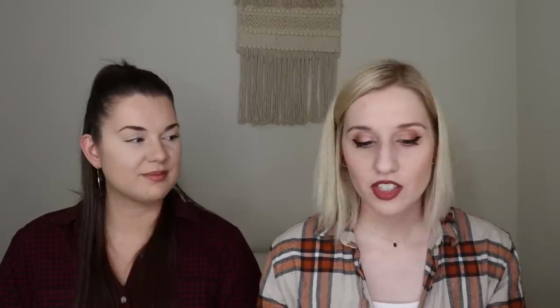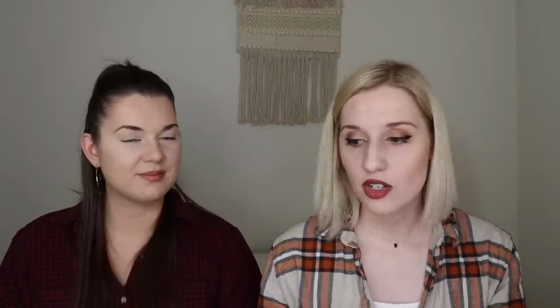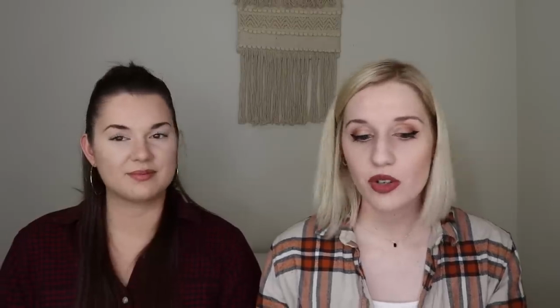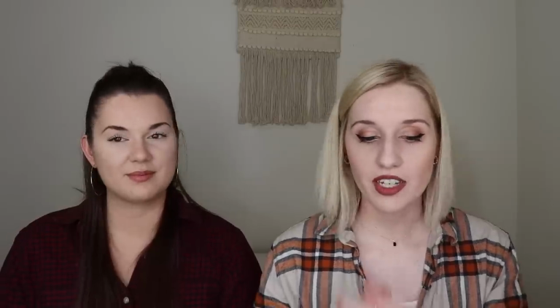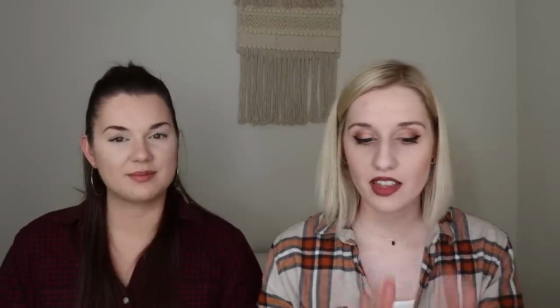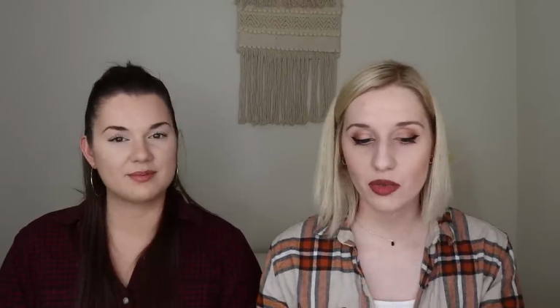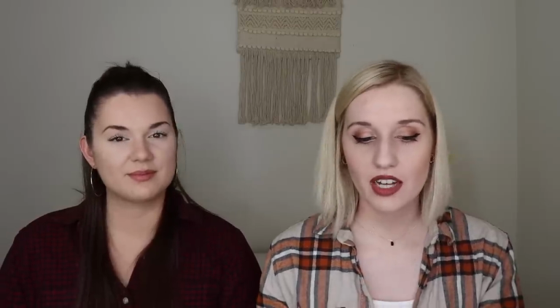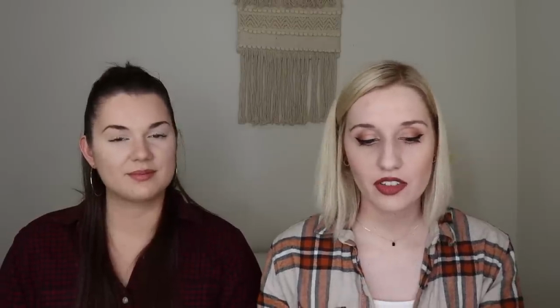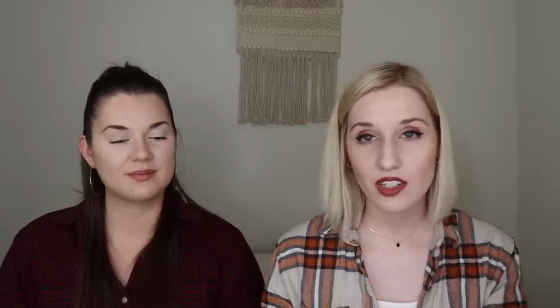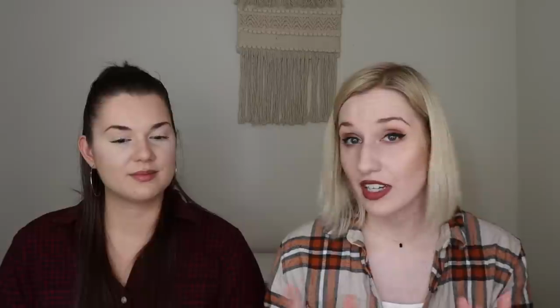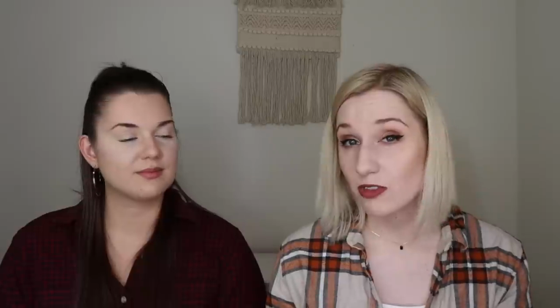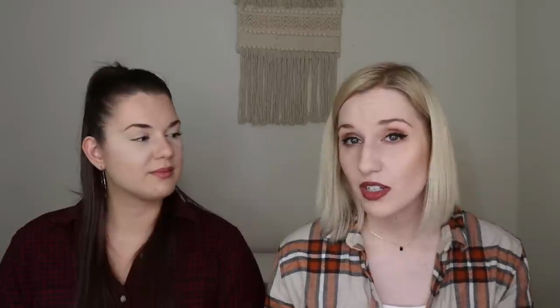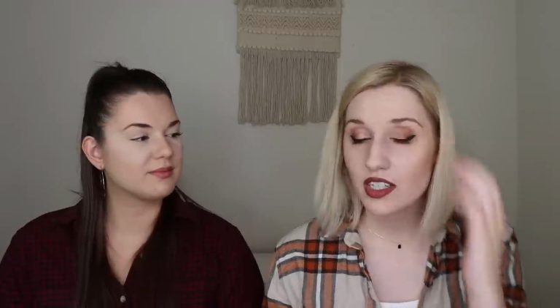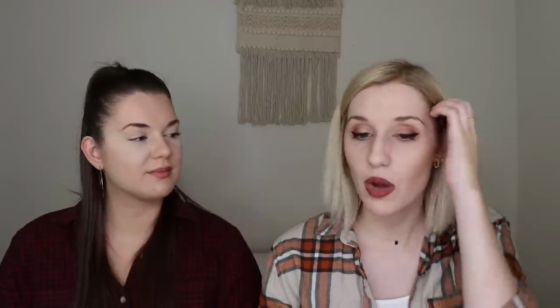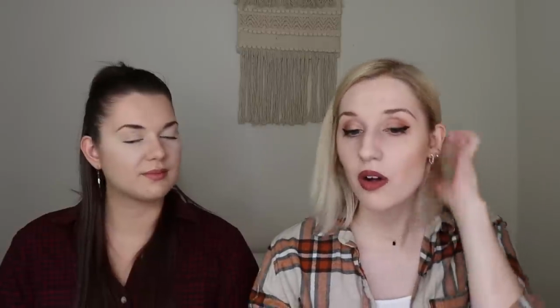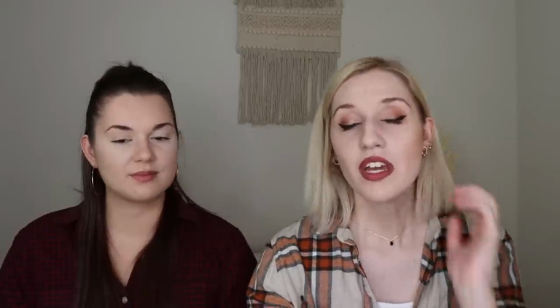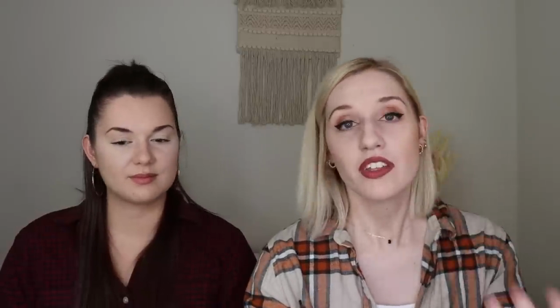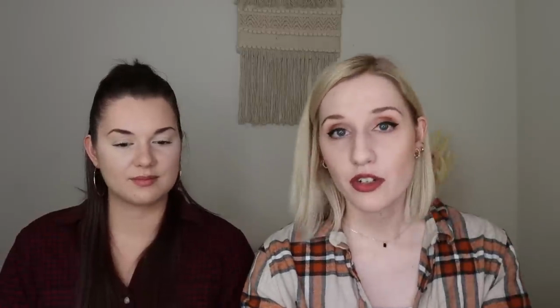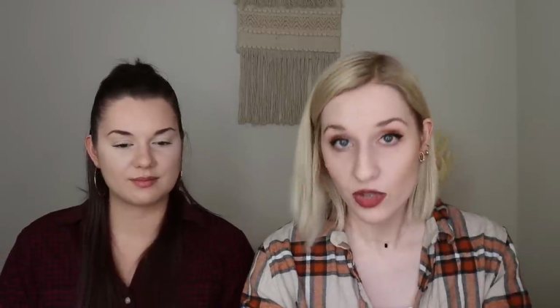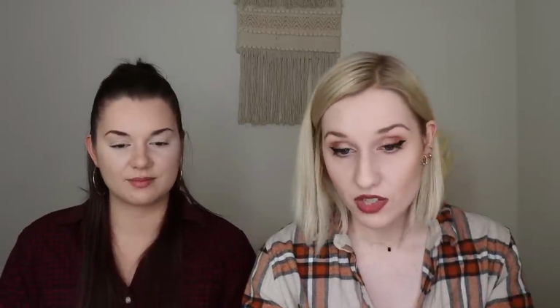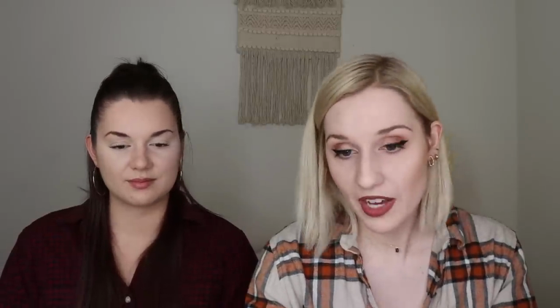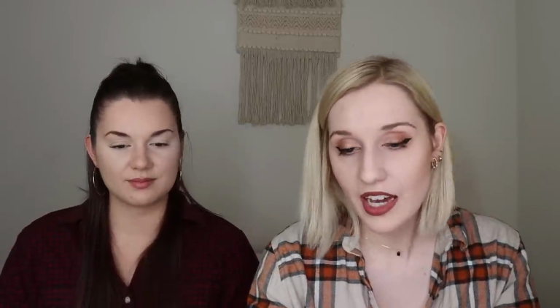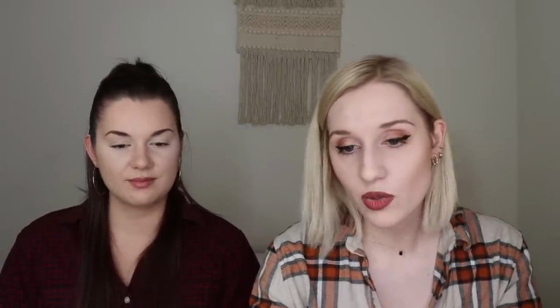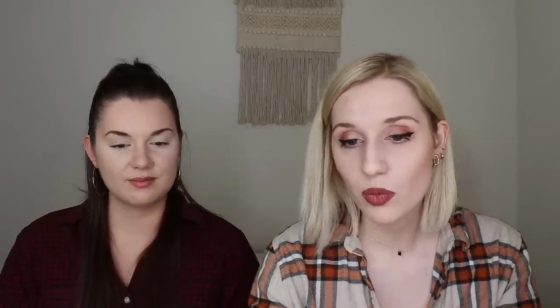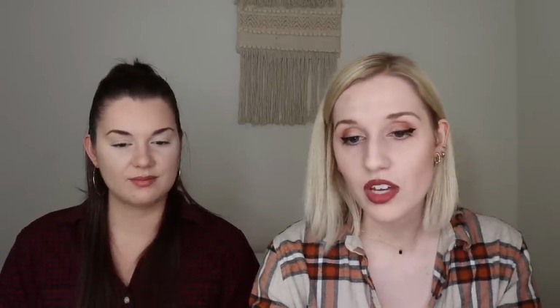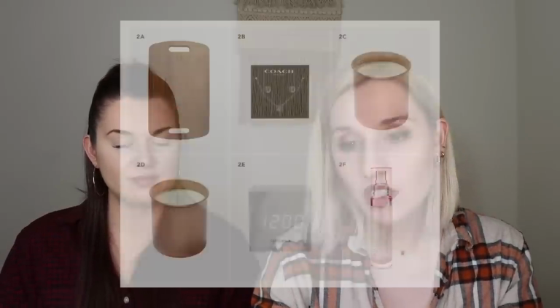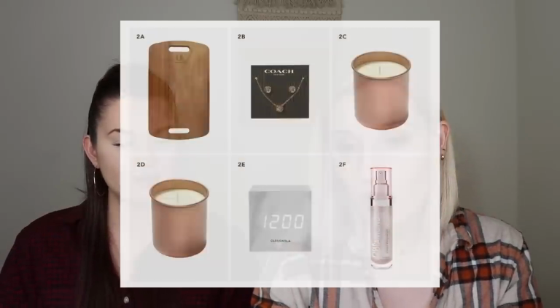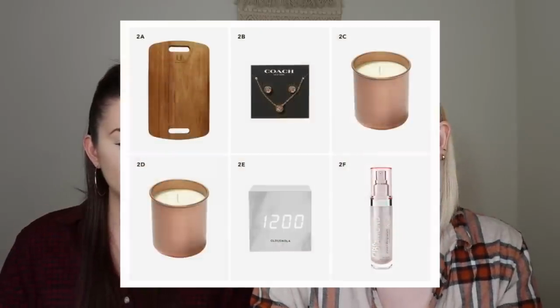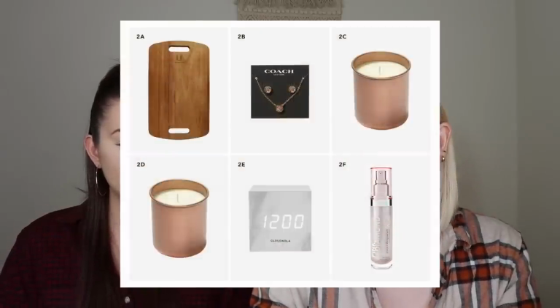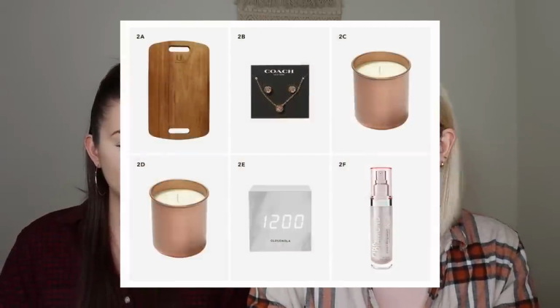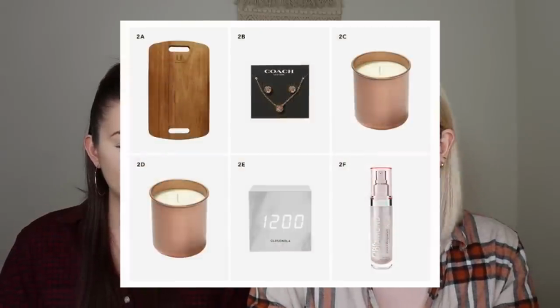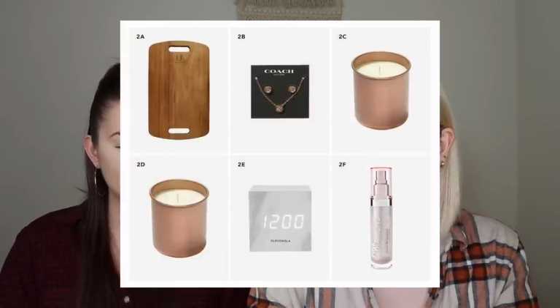There was also the candle in evergreen. The other choices for that category were the Uncommon James Cheeseboard, the Coach Open Necklace and Tea Rose Stud Set, and the Rhode Isle Pink Diamond Lifting Serum.